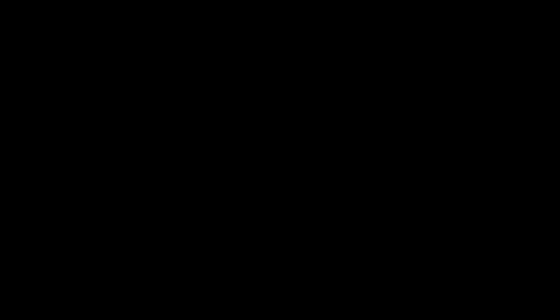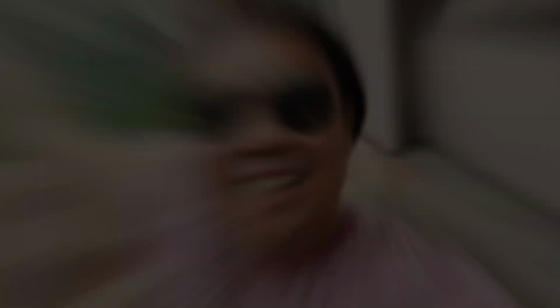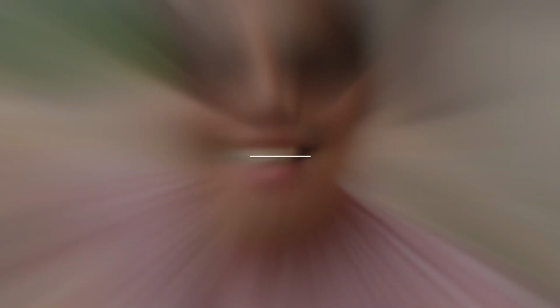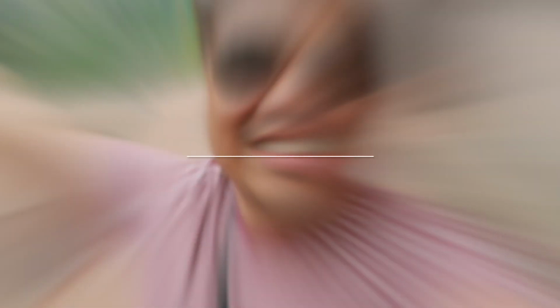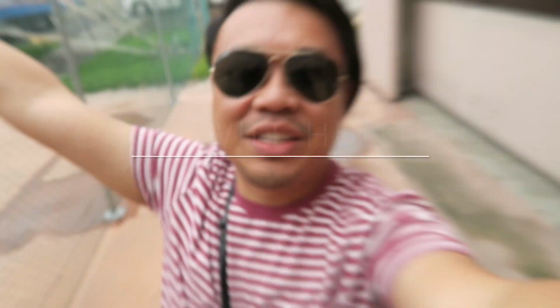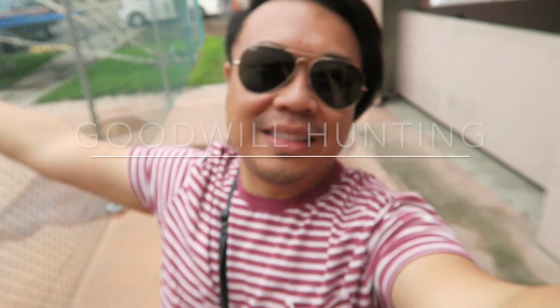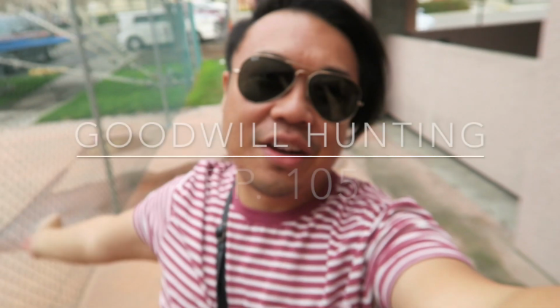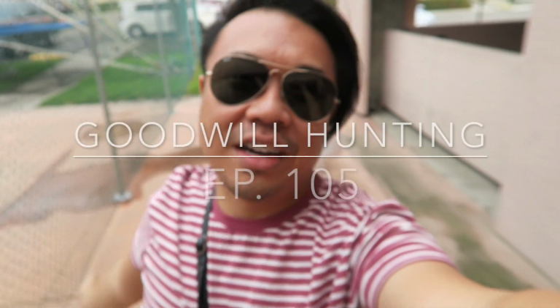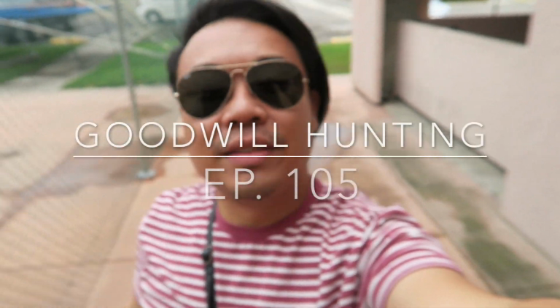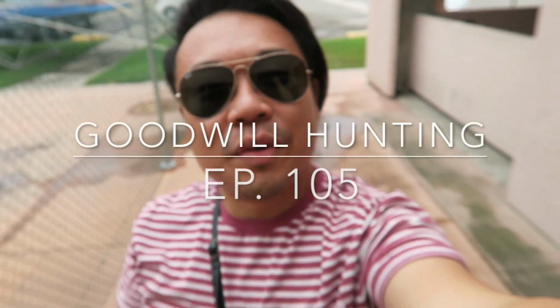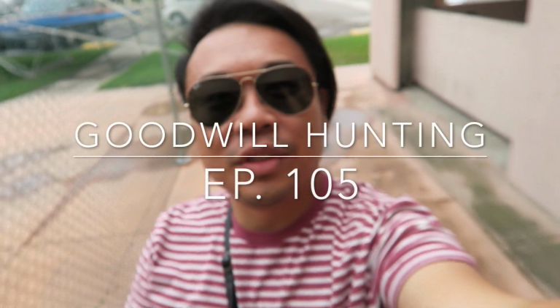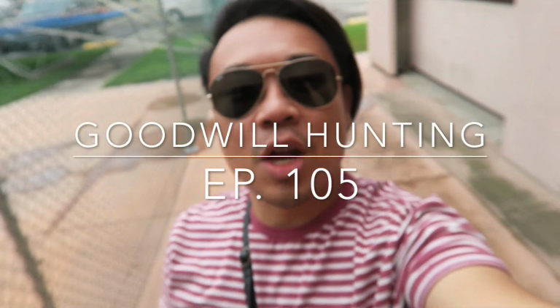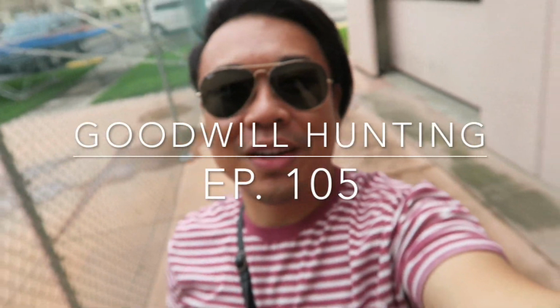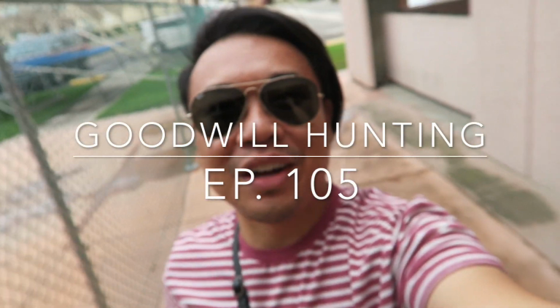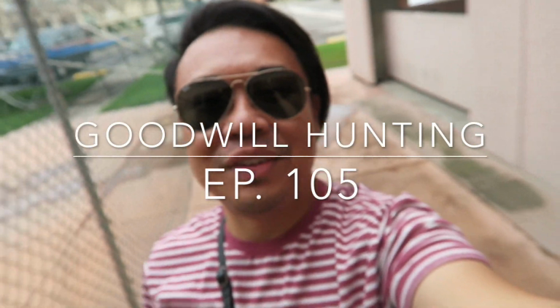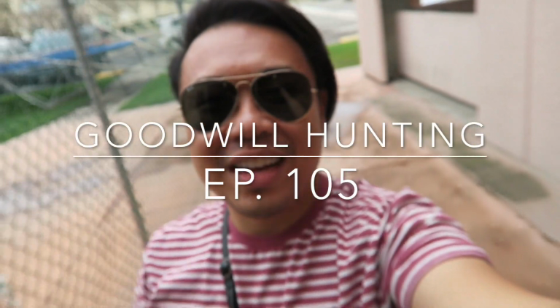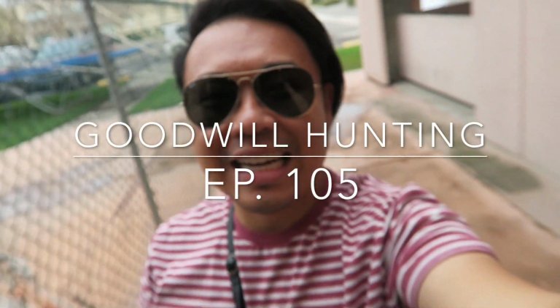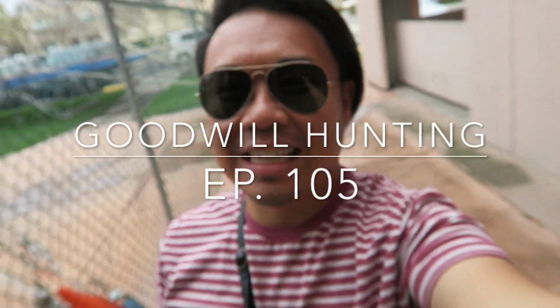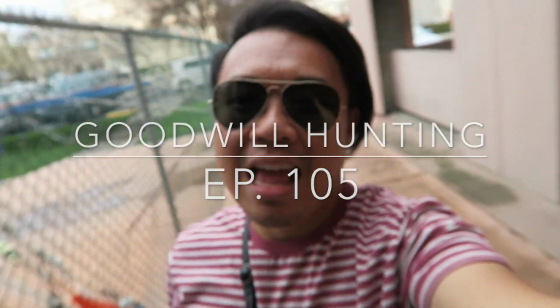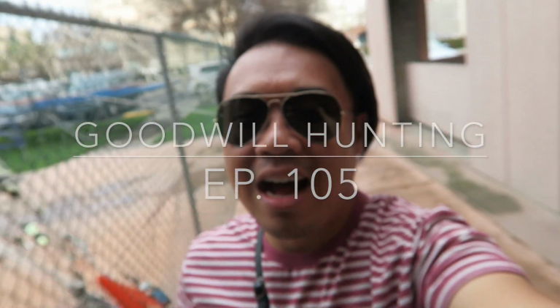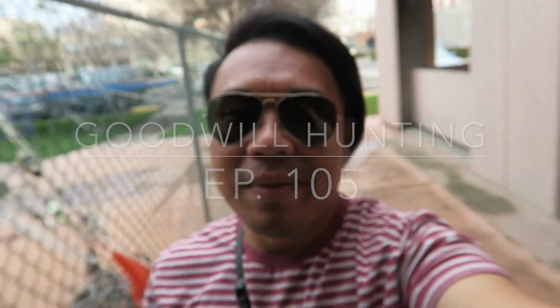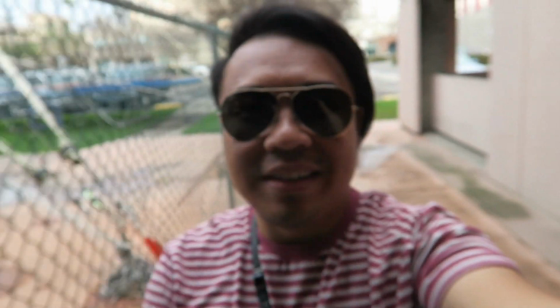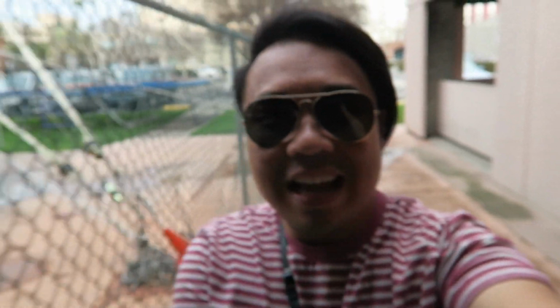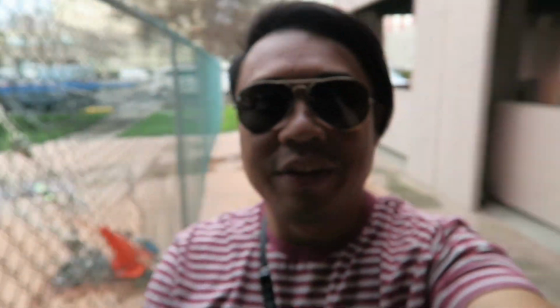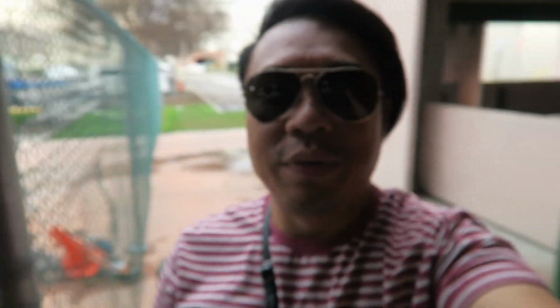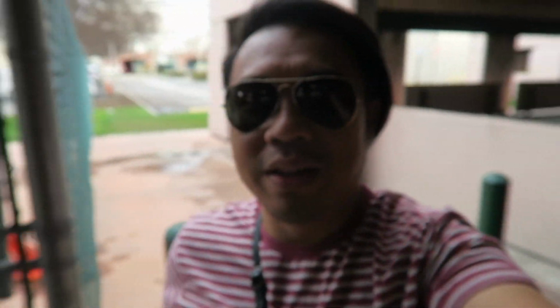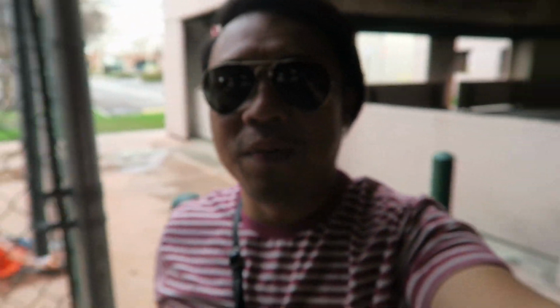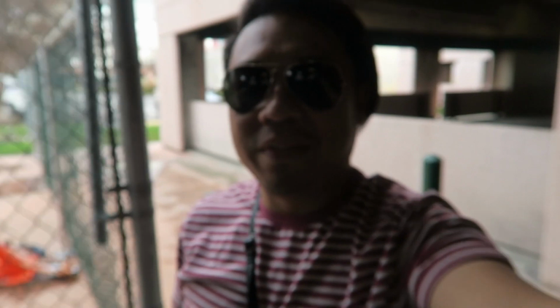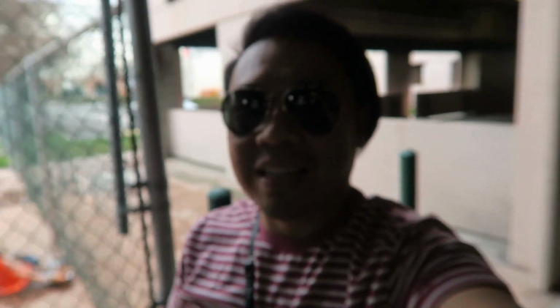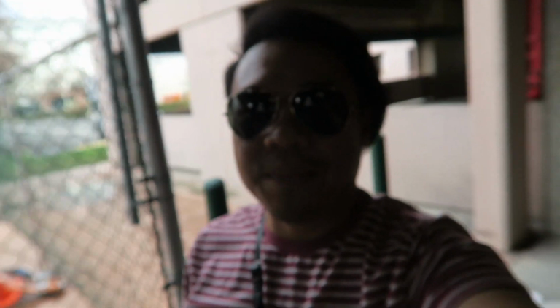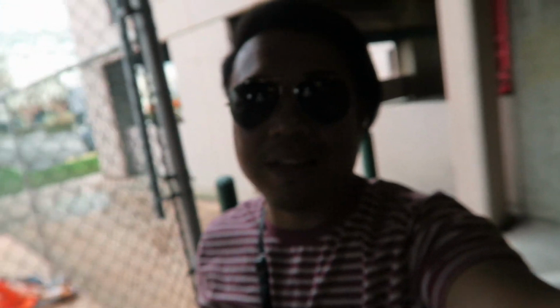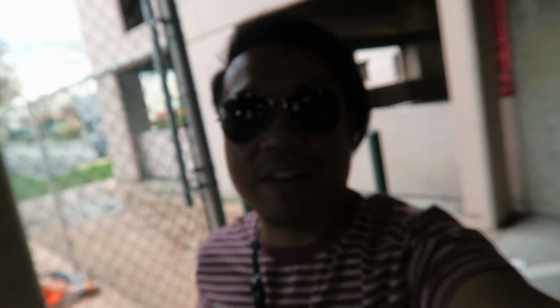Greetings, salutations, YouTube. It's Hayden here. How's everyone doing today? Hope you guys are all doing fantastic. I'm here today at the Goodwill, hoping to find something good.